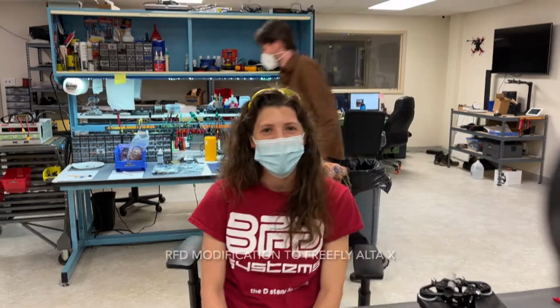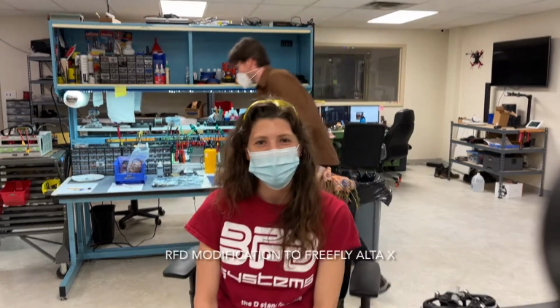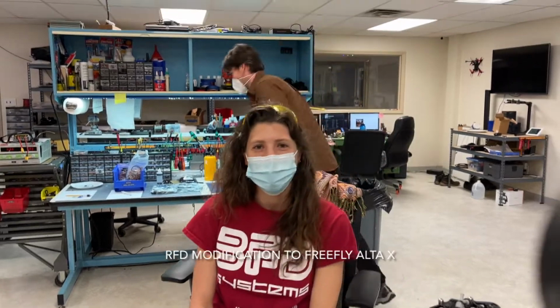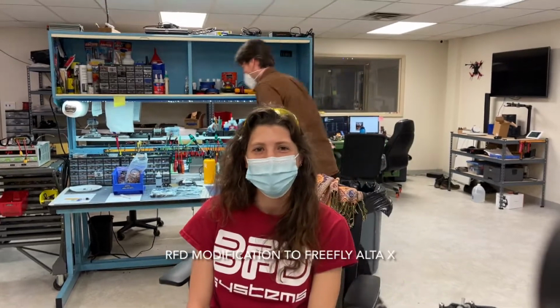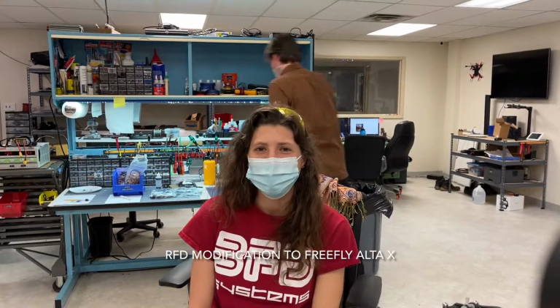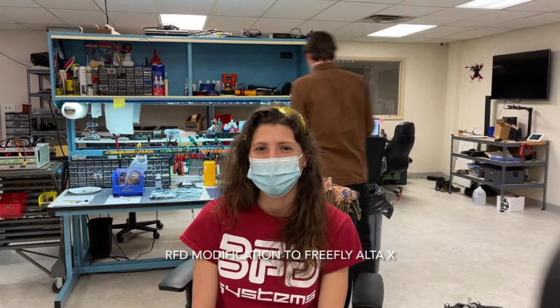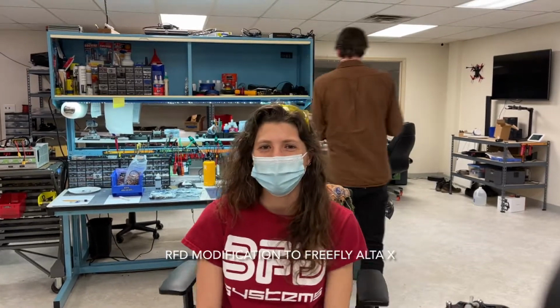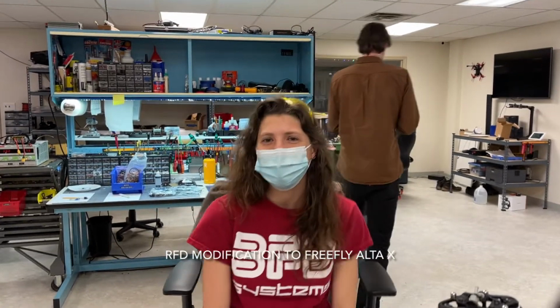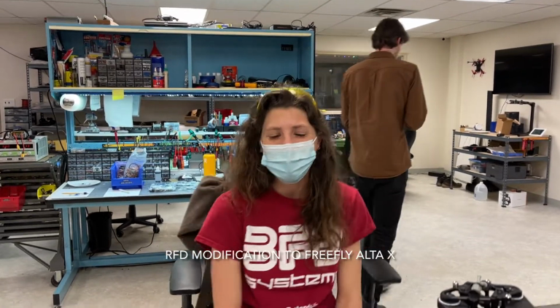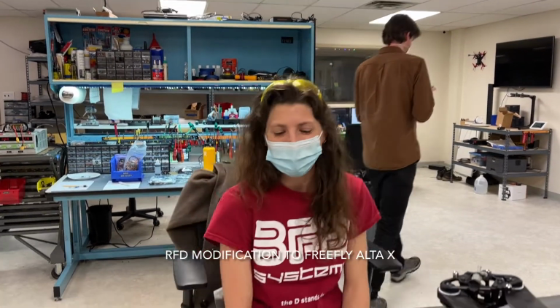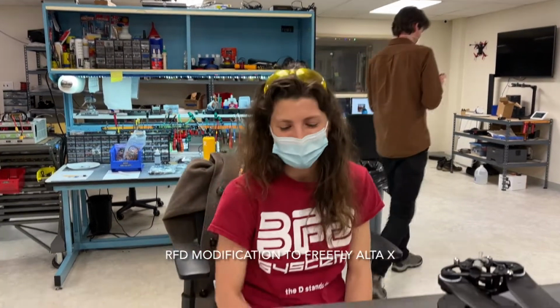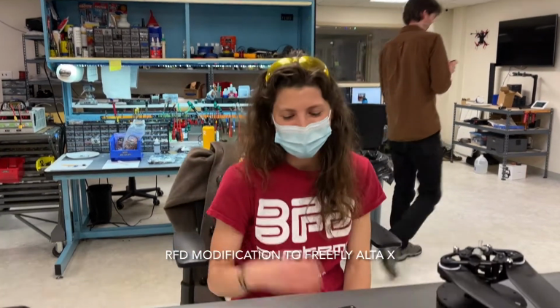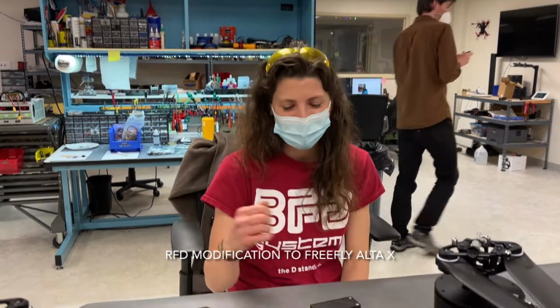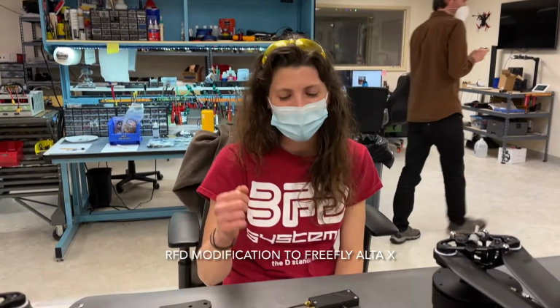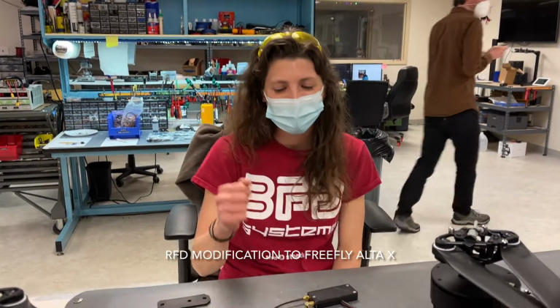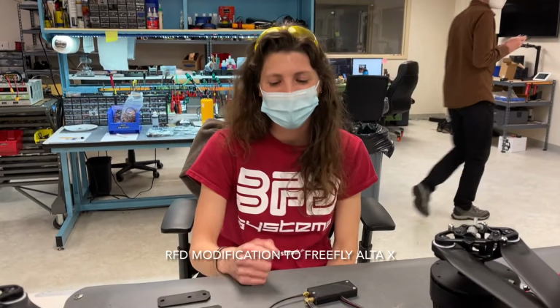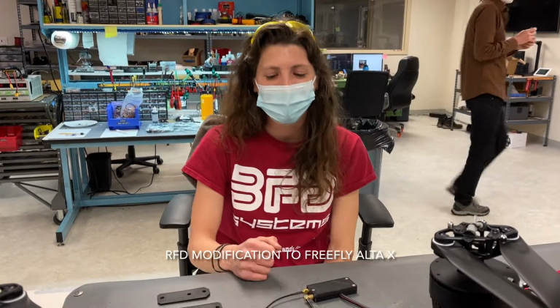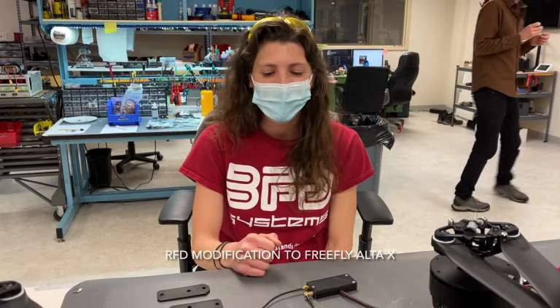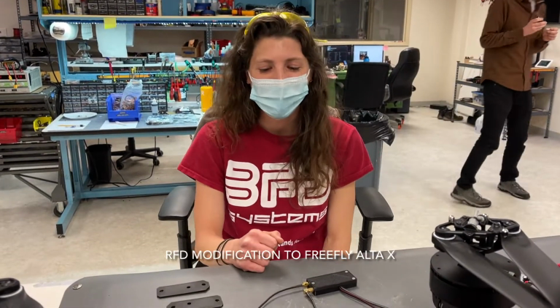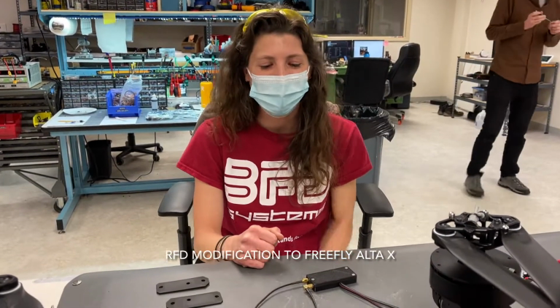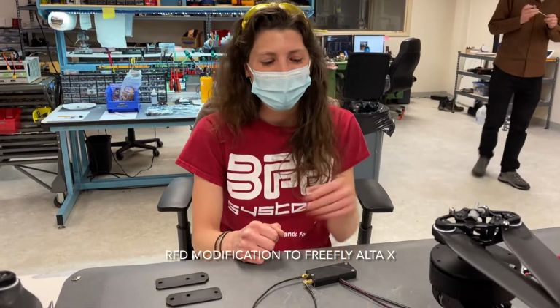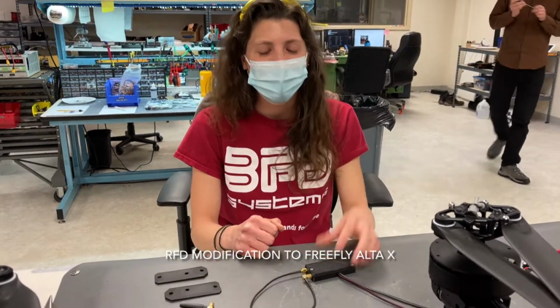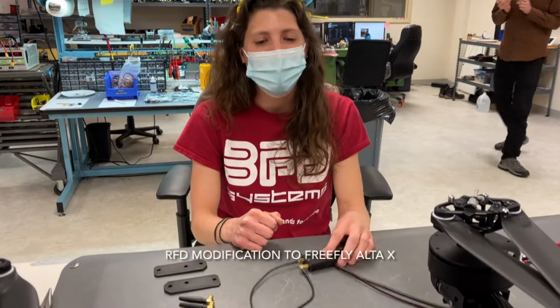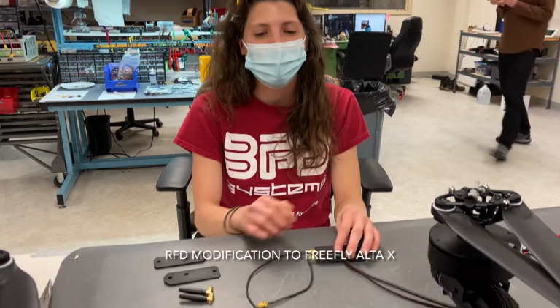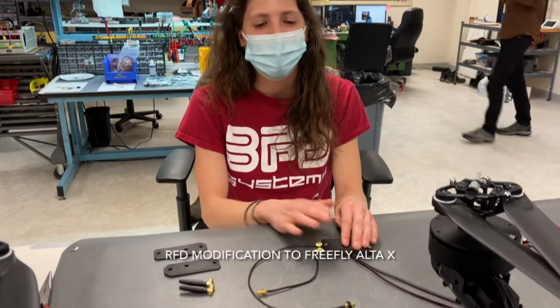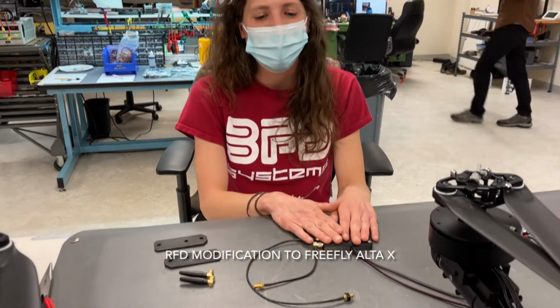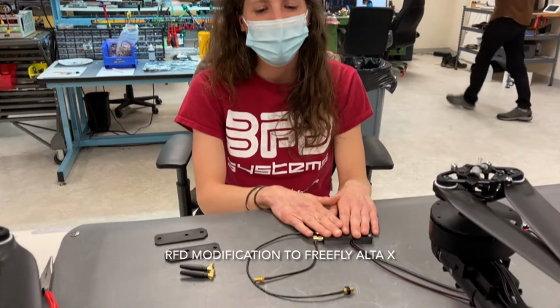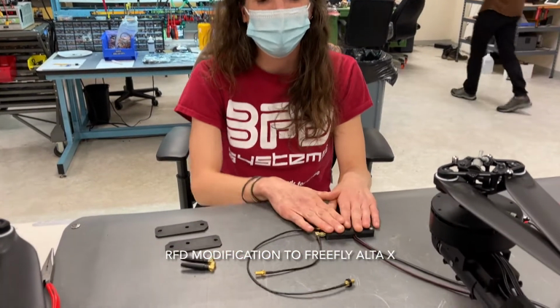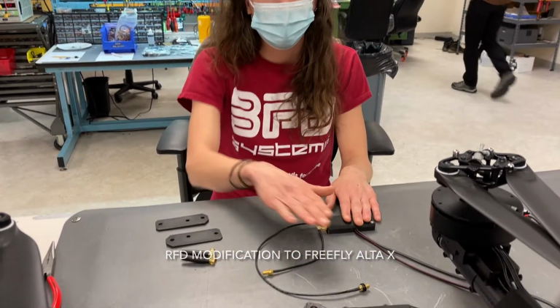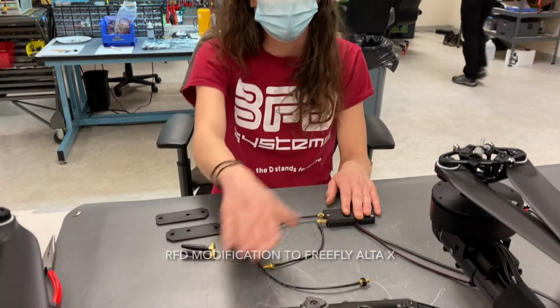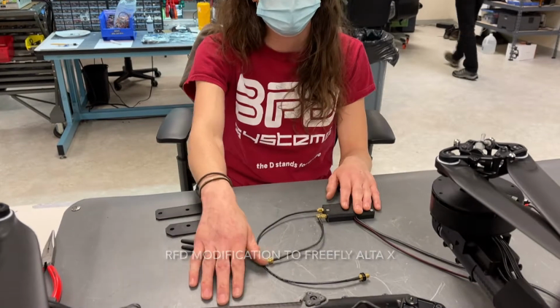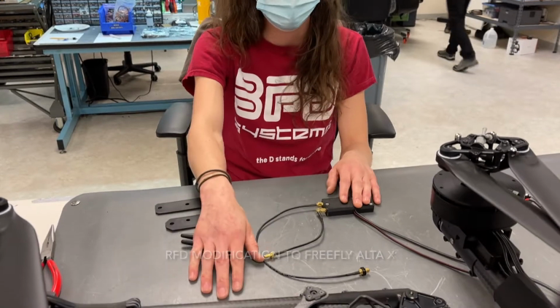I'm Hope from V2P Systems. I'm going to go over an RFD modification to an Alt-X.